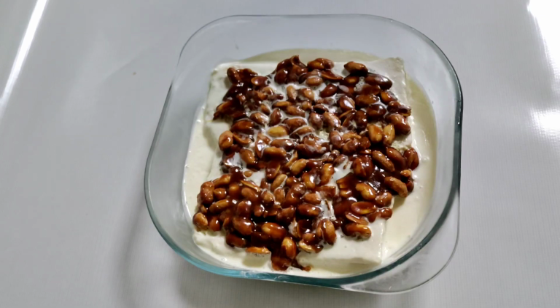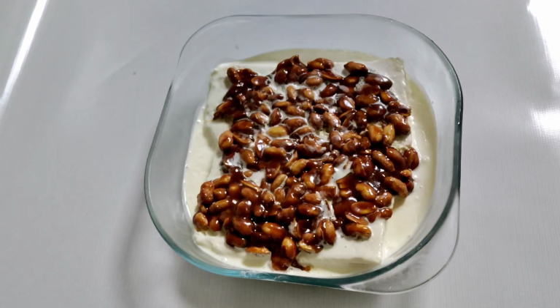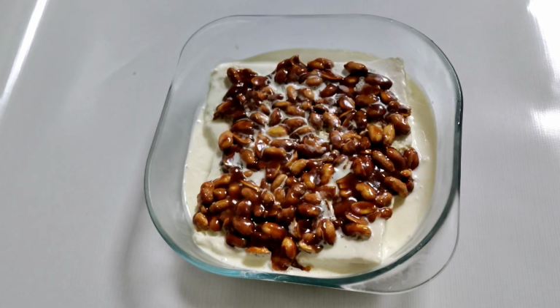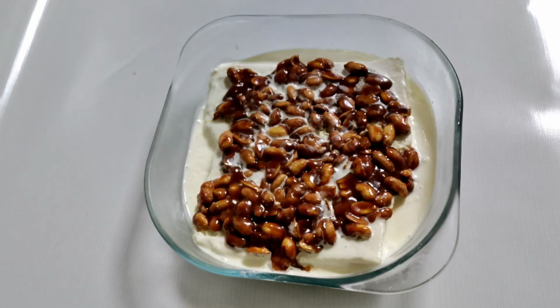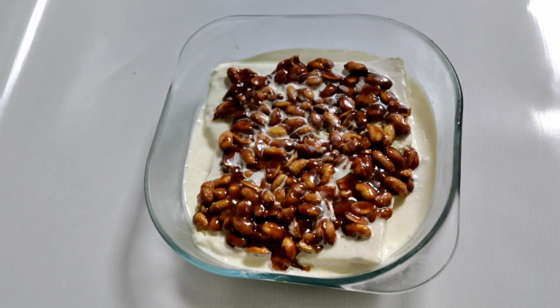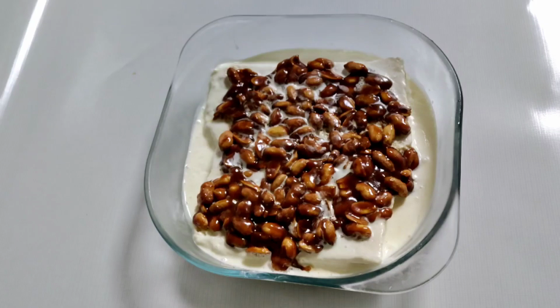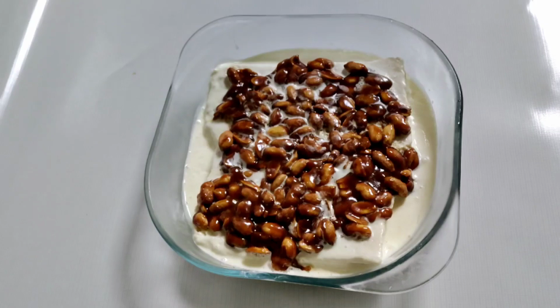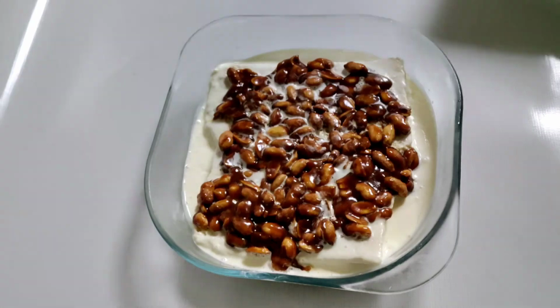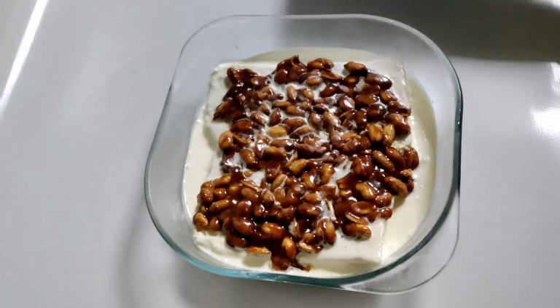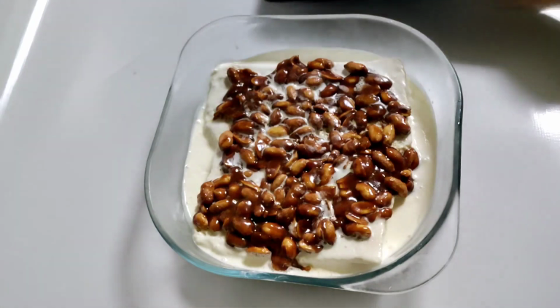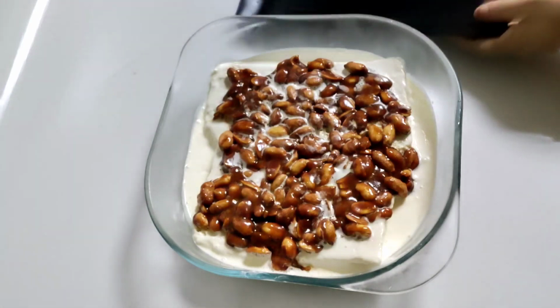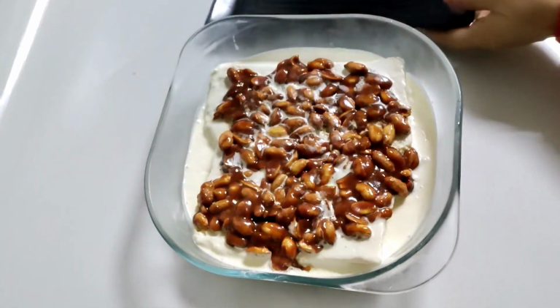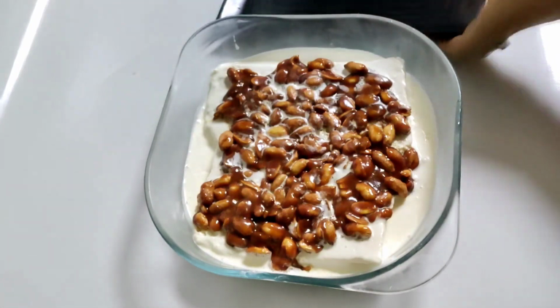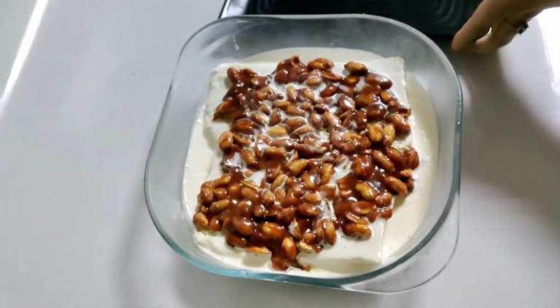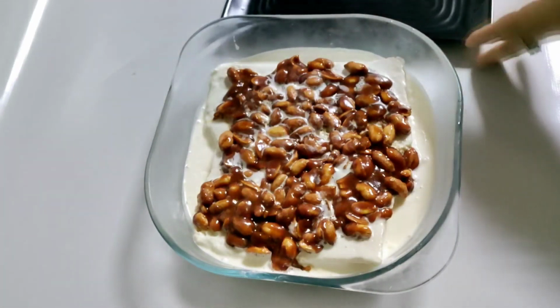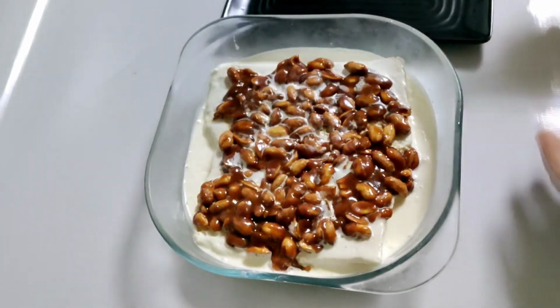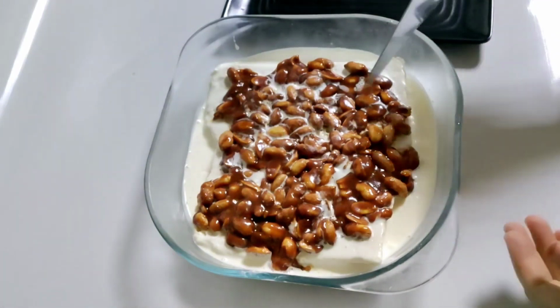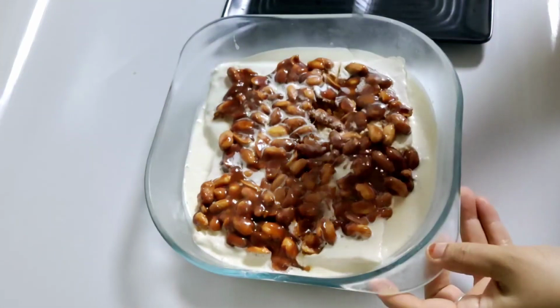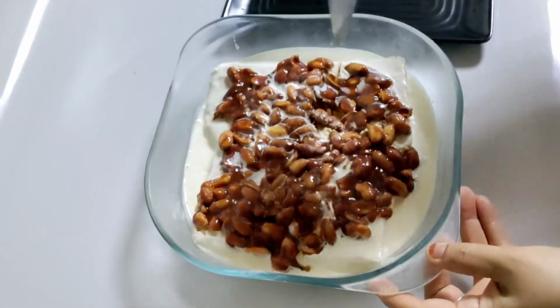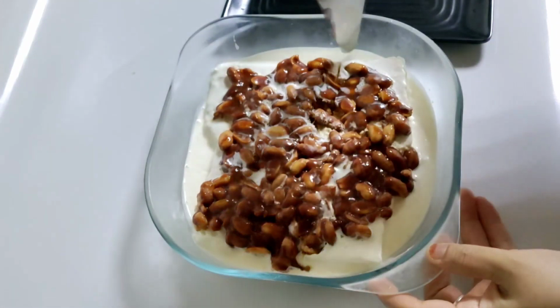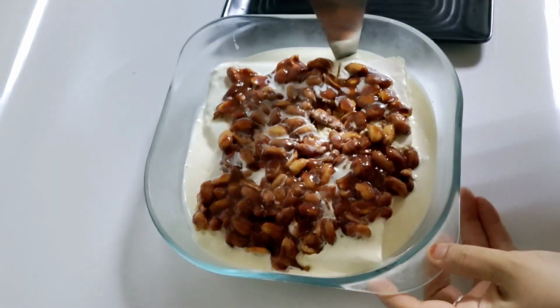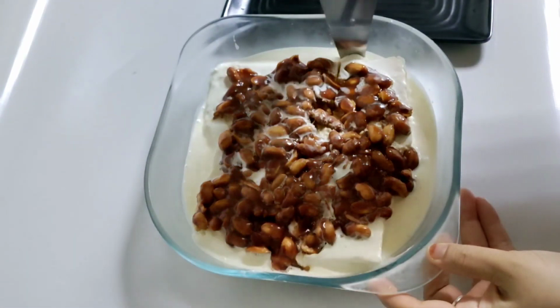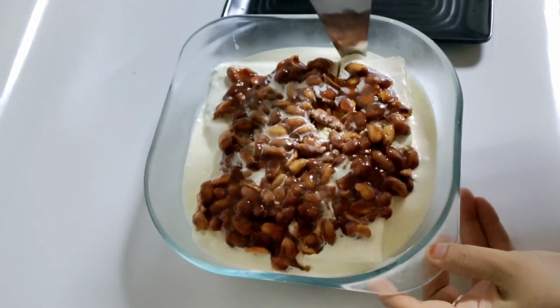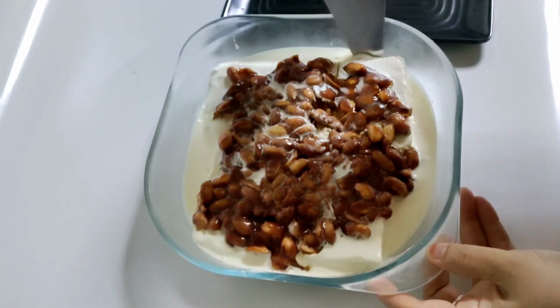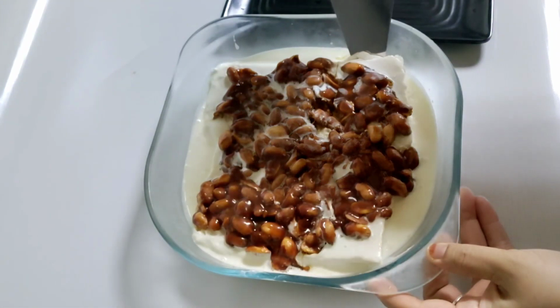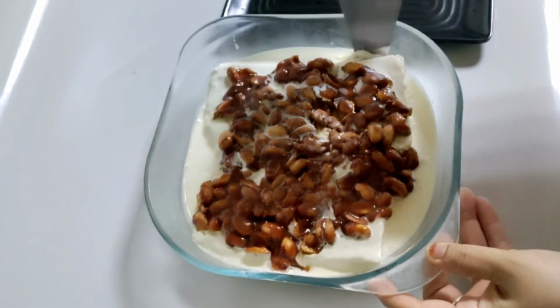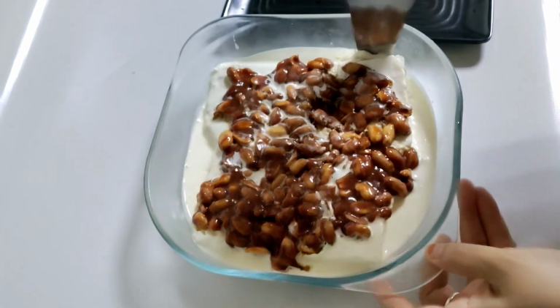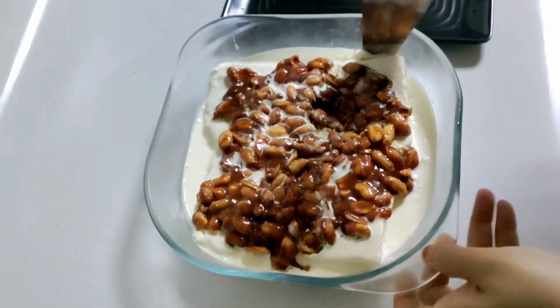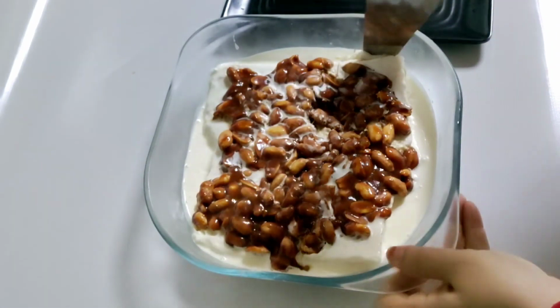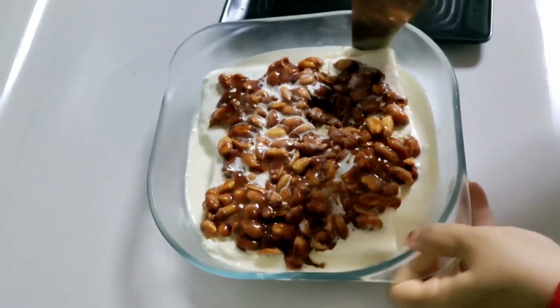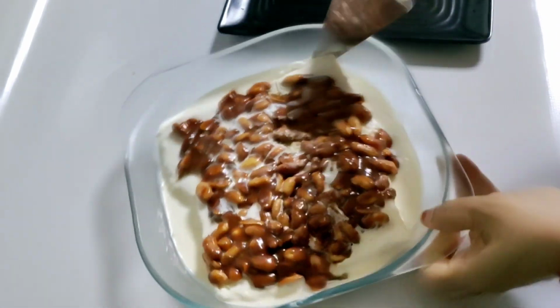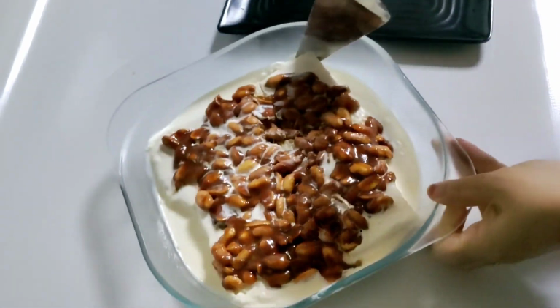Hi friends, Assalamualaikum, Namaskaram. This is a variety pudding. If you like the video, please subscribe.